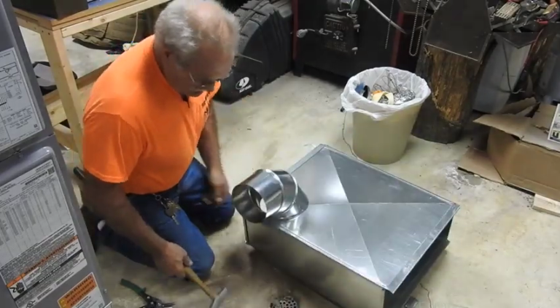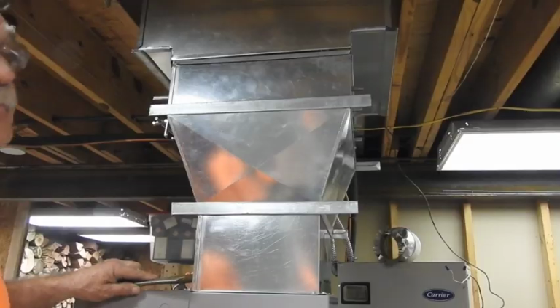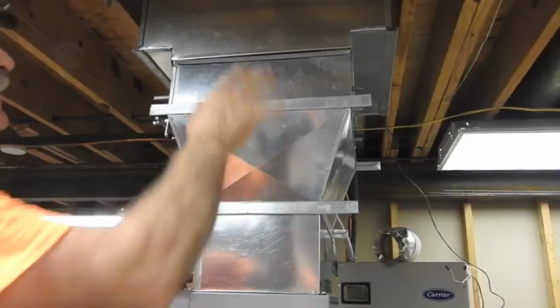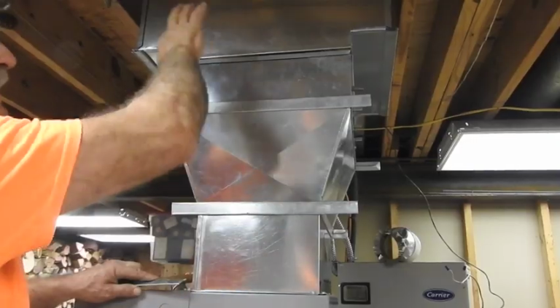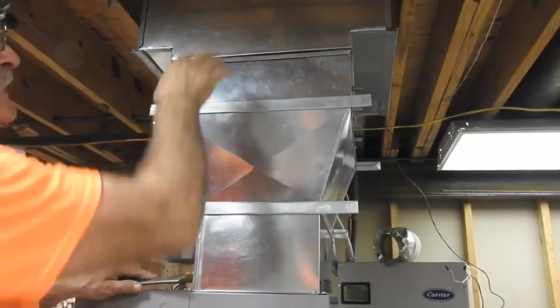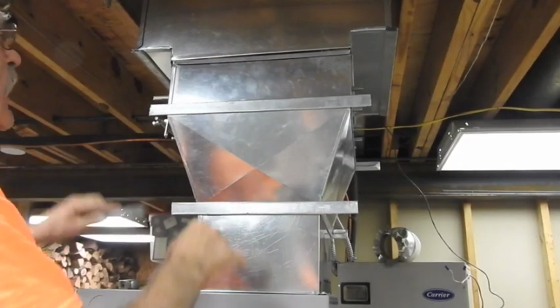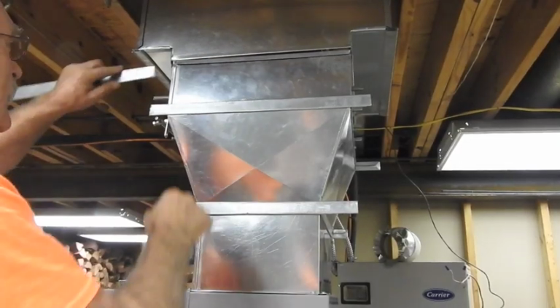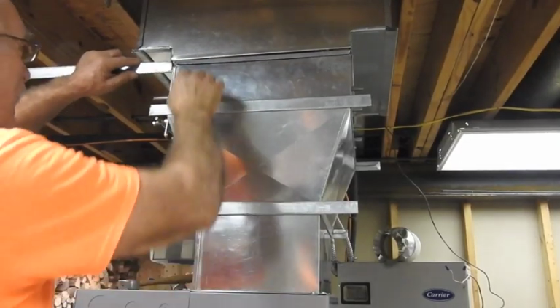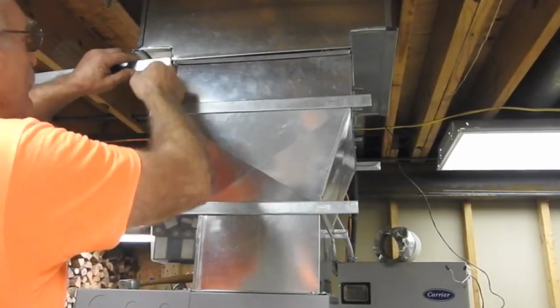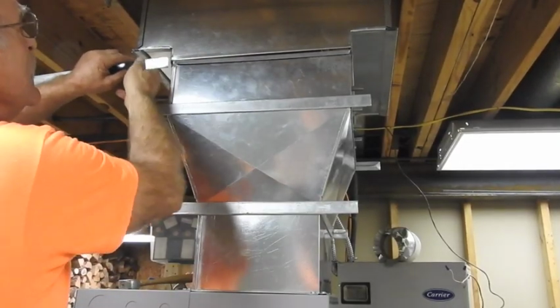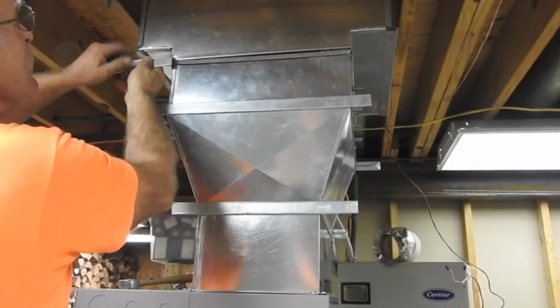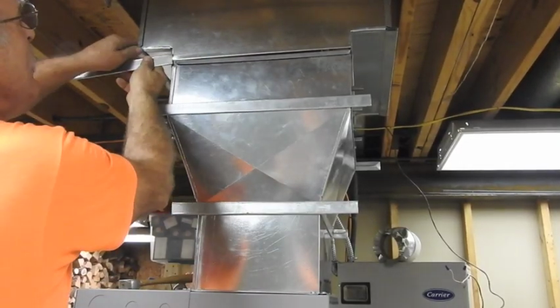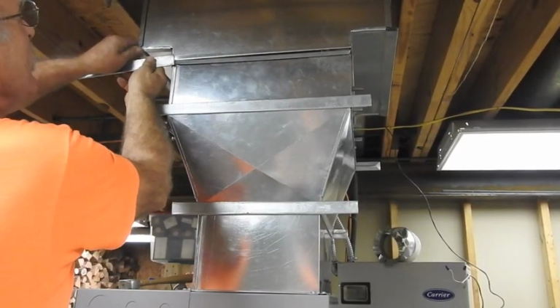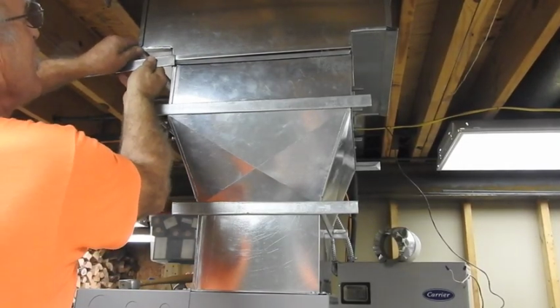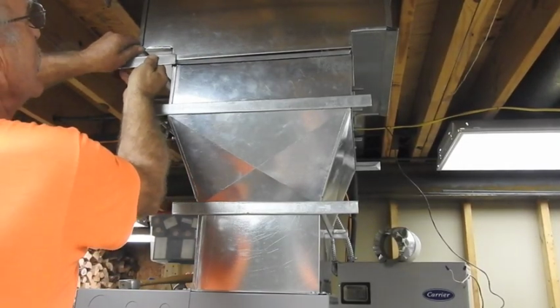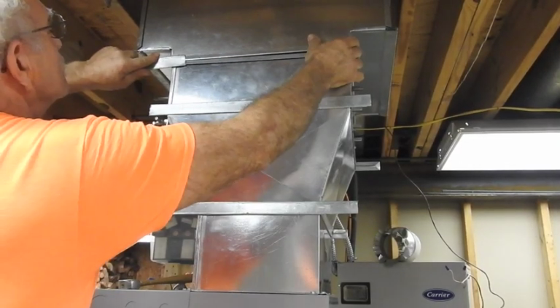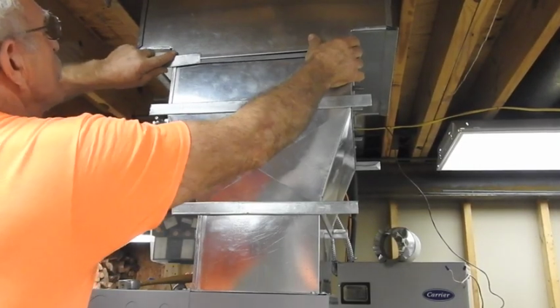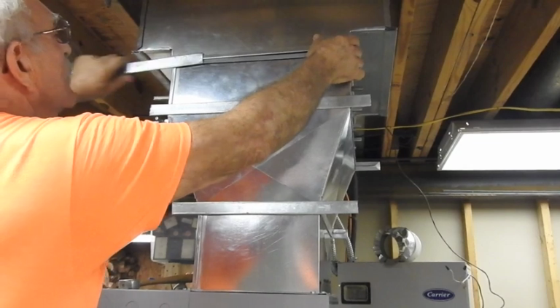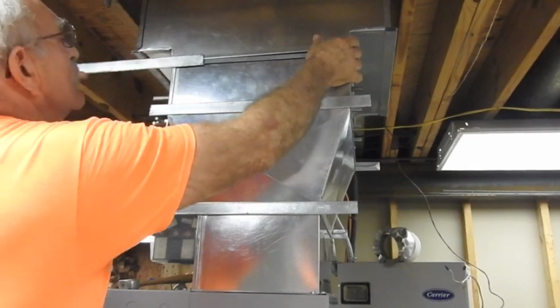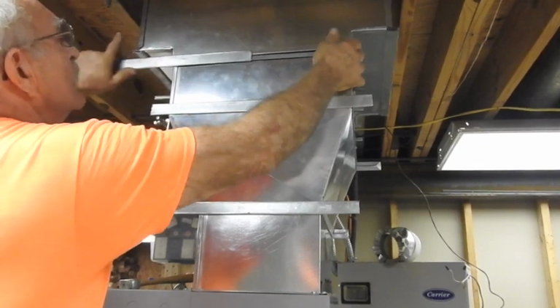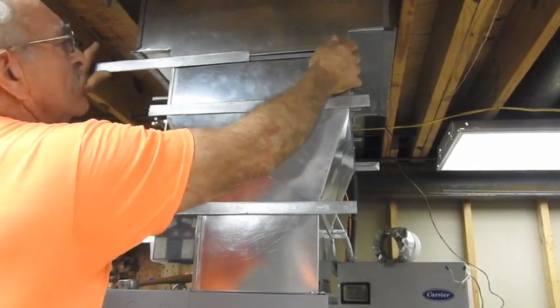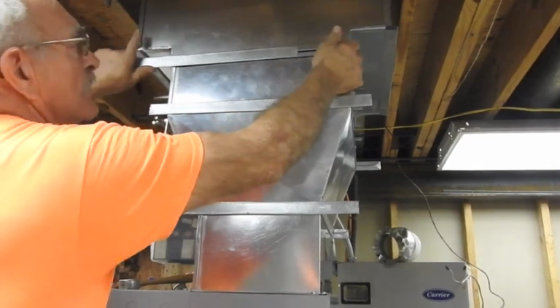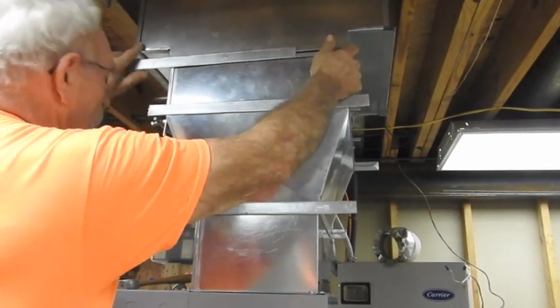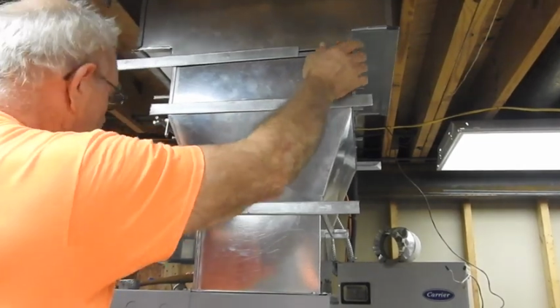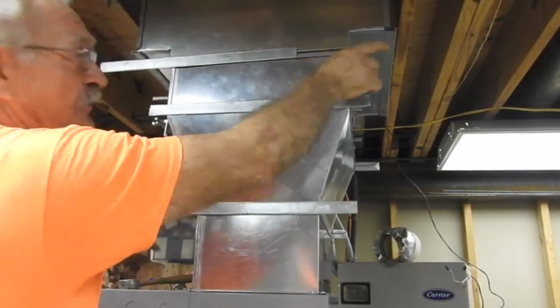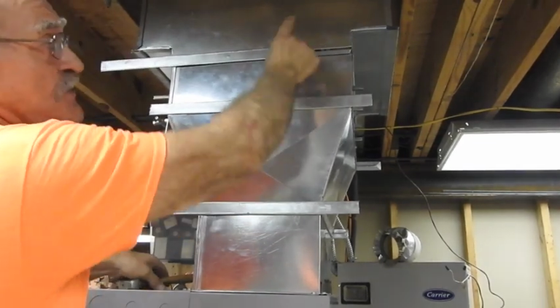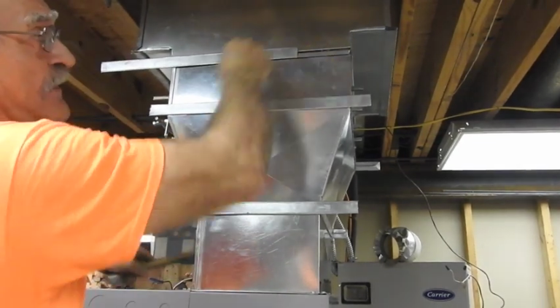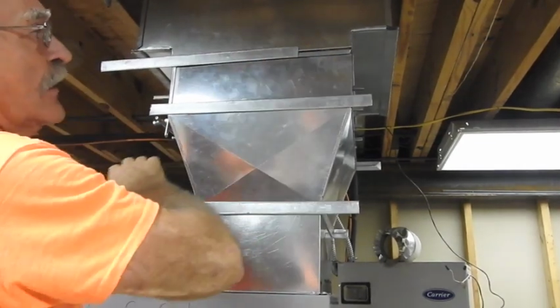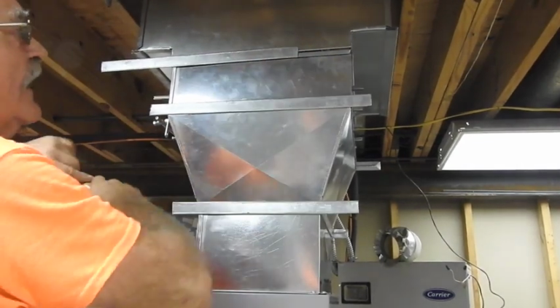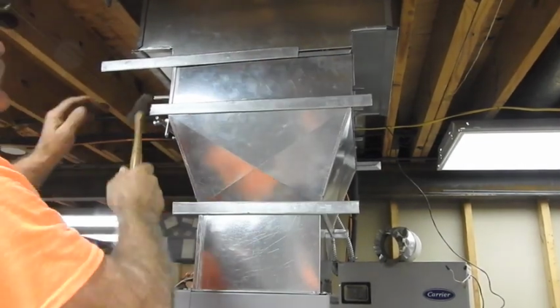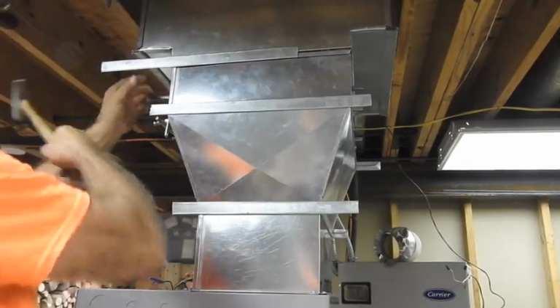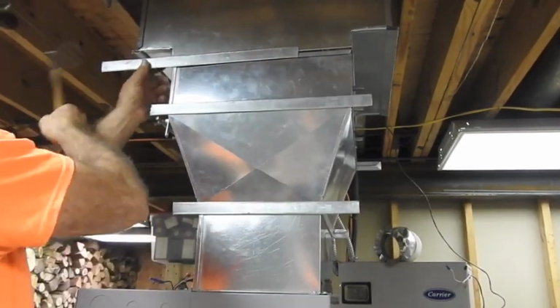The plenum slipped right in on top of the damper assembly with that very first top takeoff out on the other side.